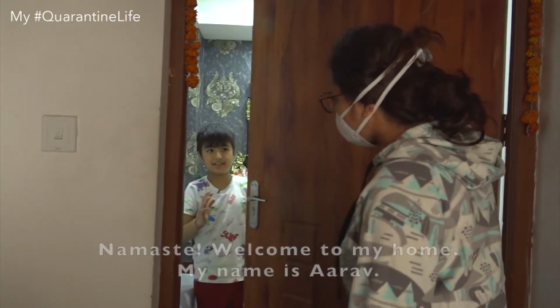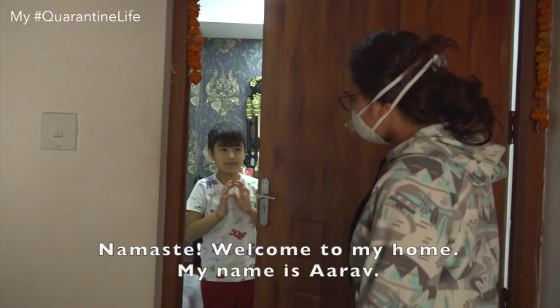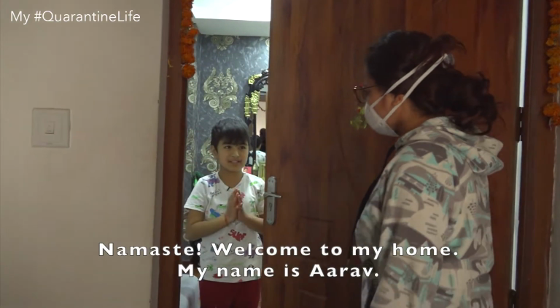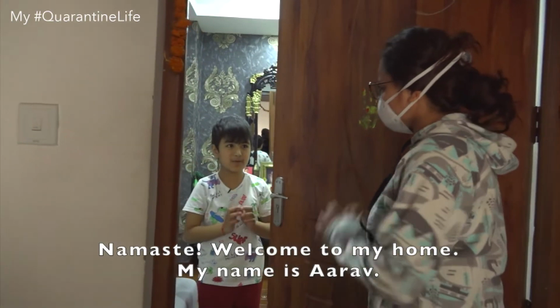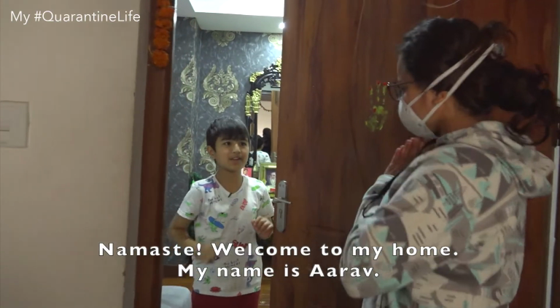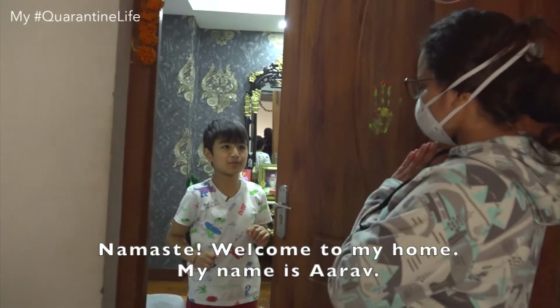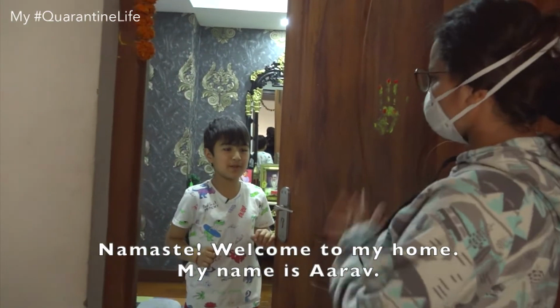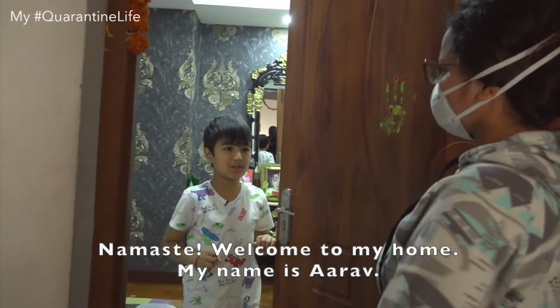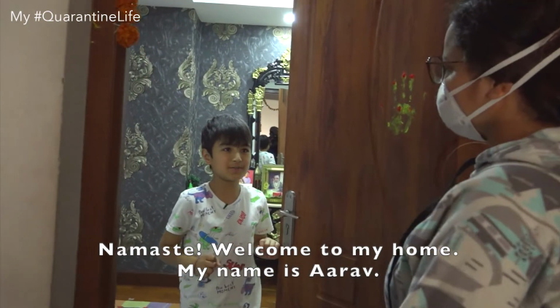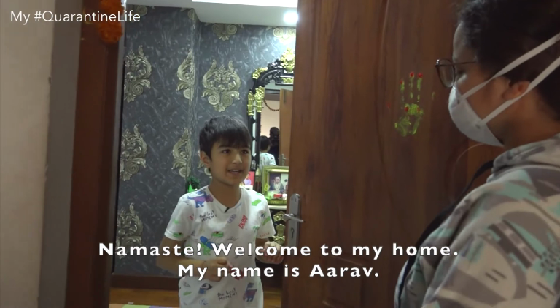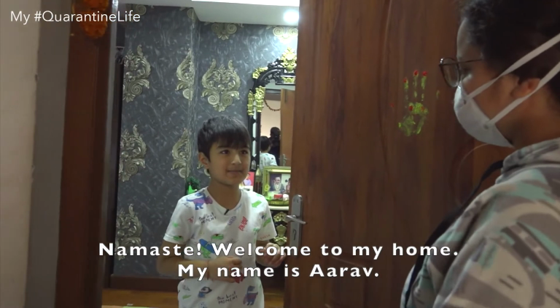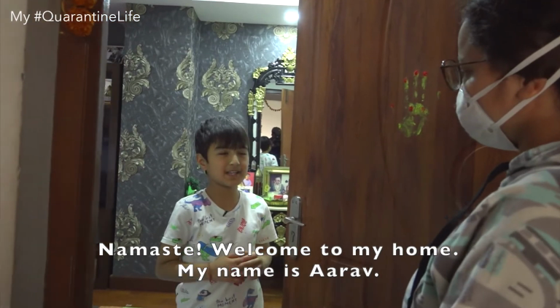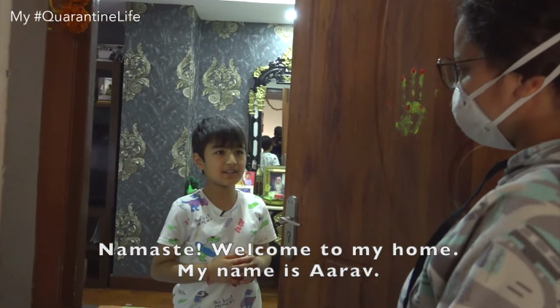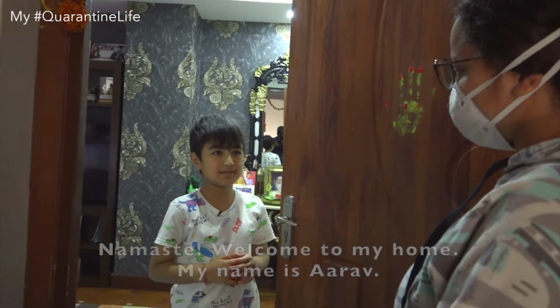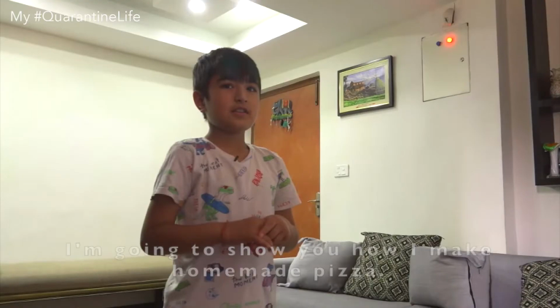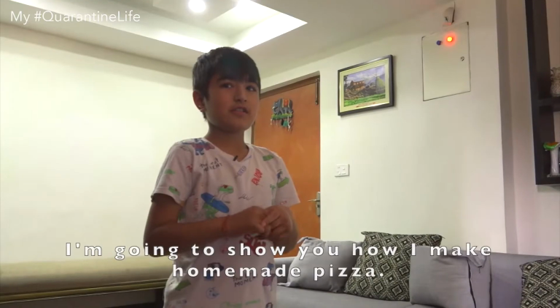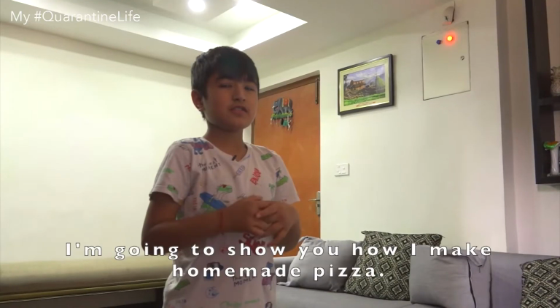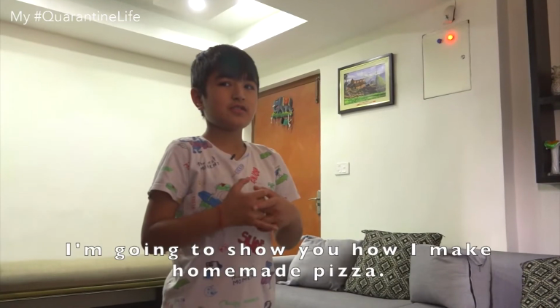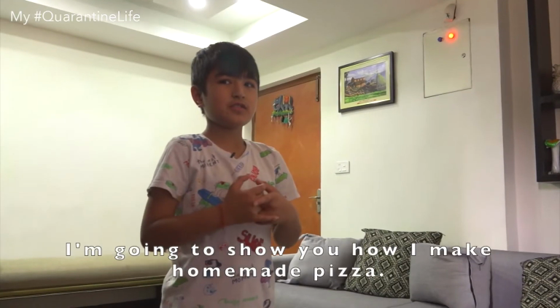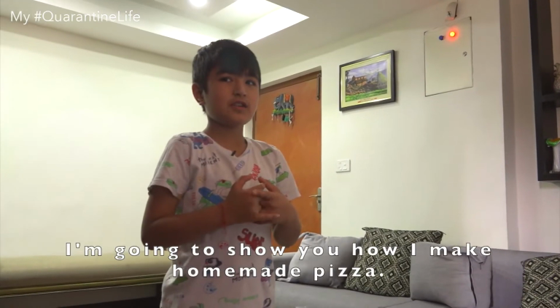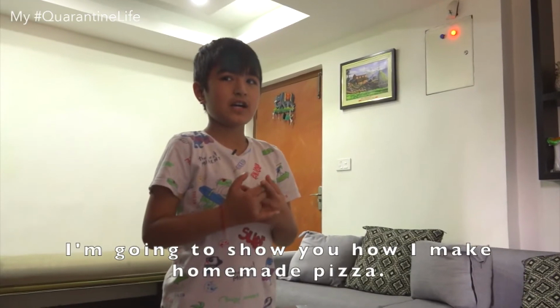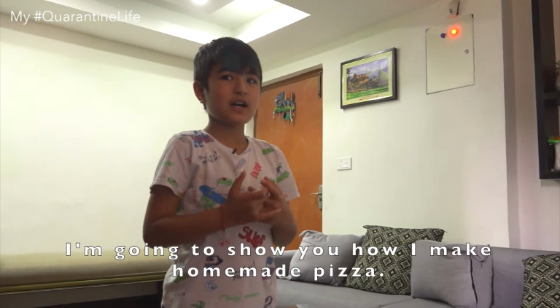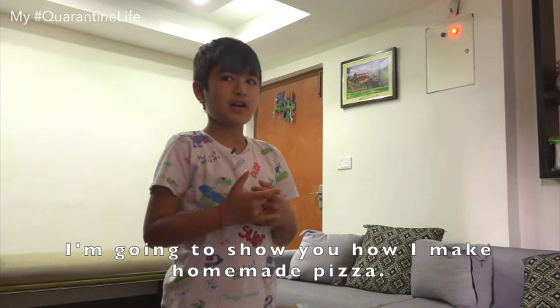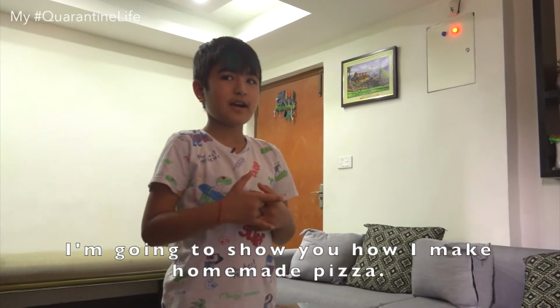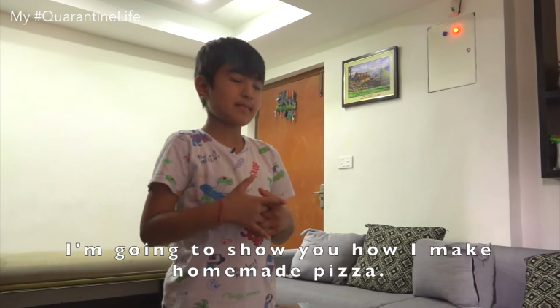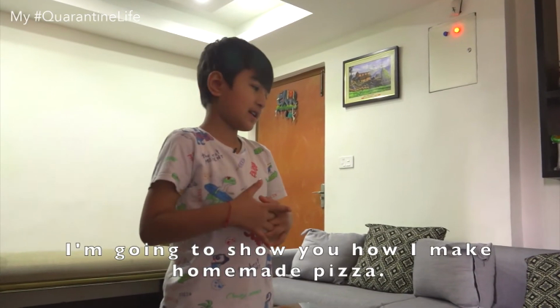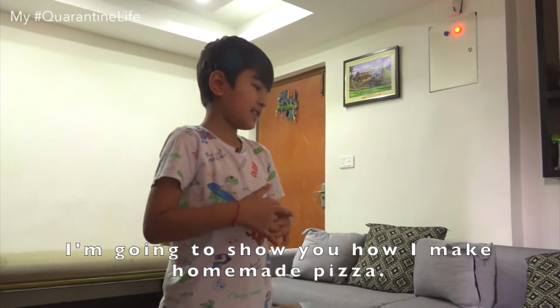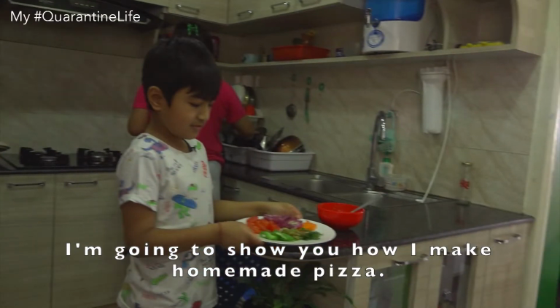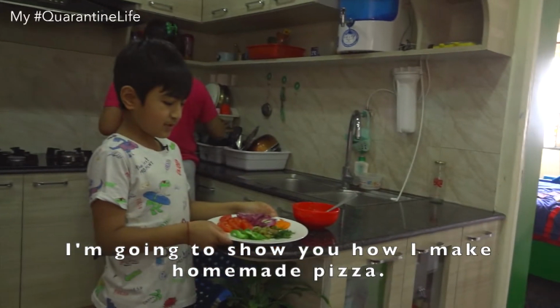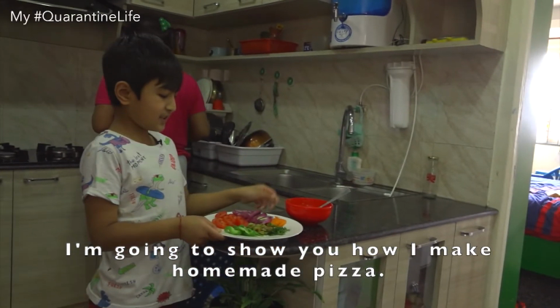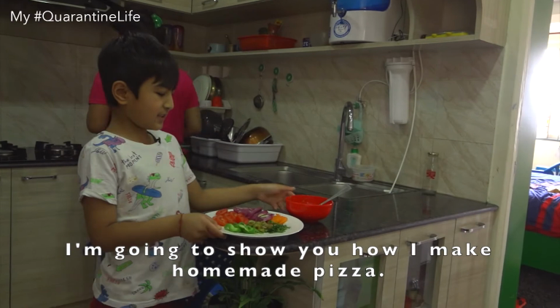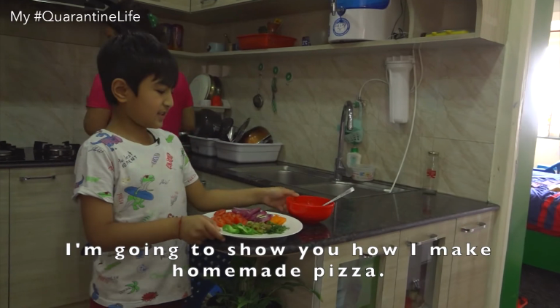Namaste. Welcome to my home. My name is Arav. I'm going to show you how I make homemade pizza.